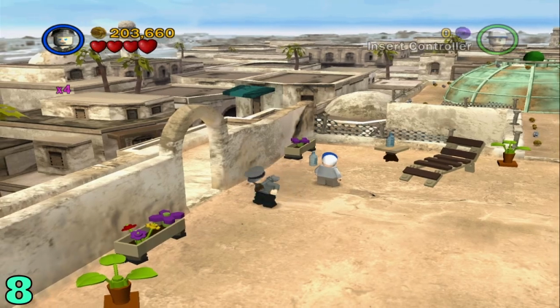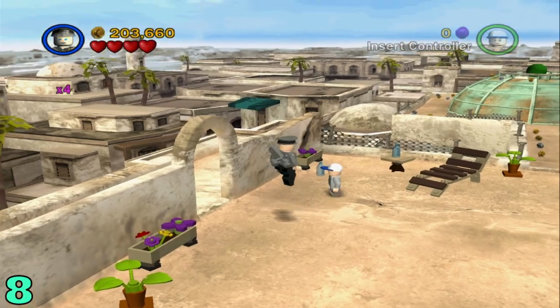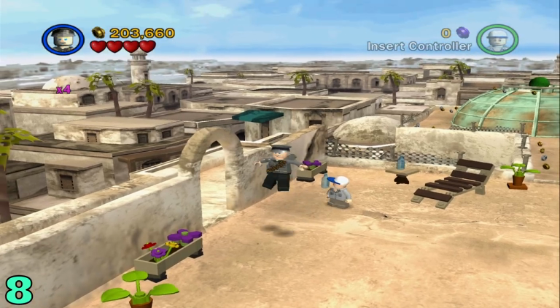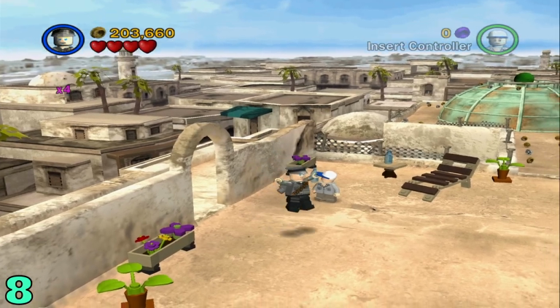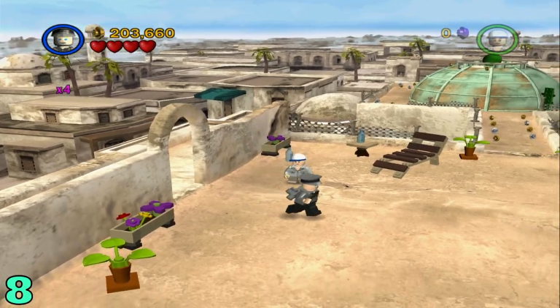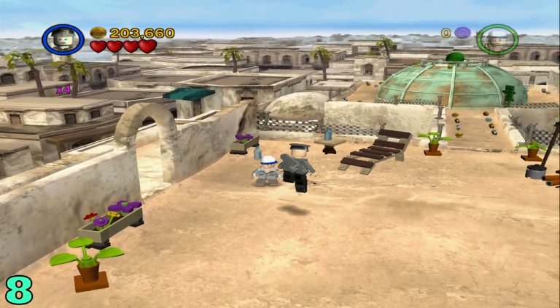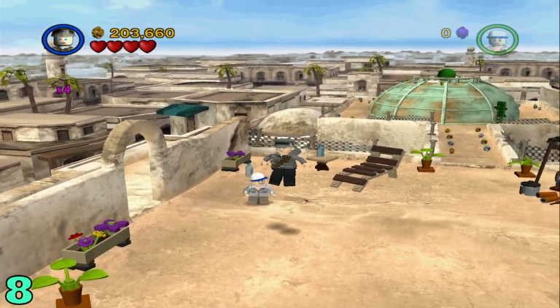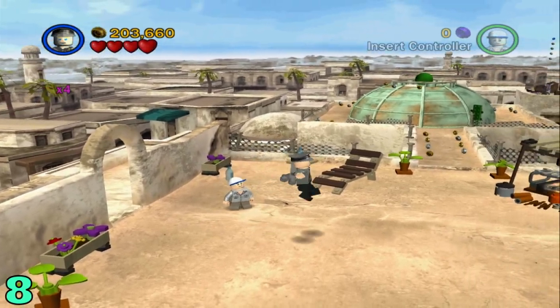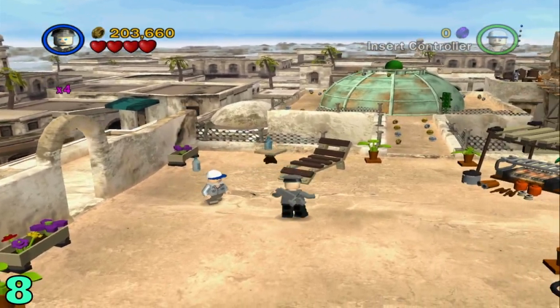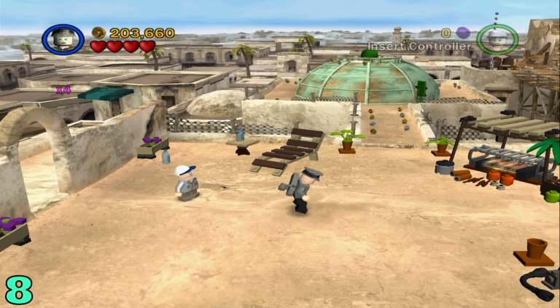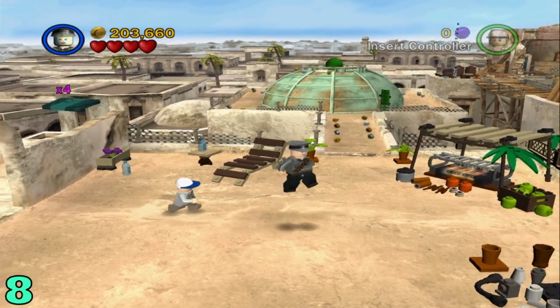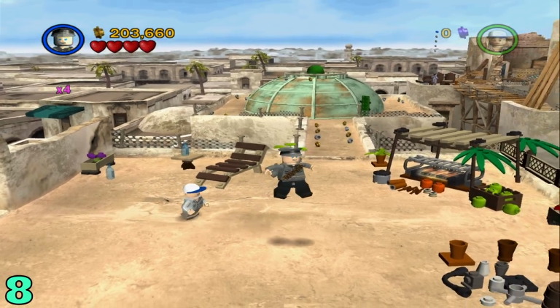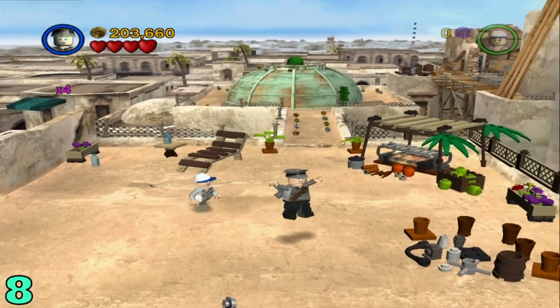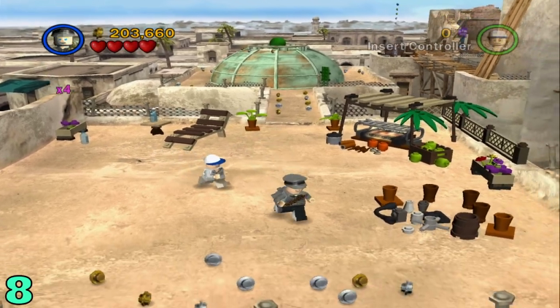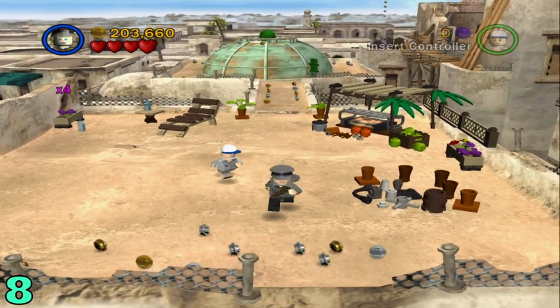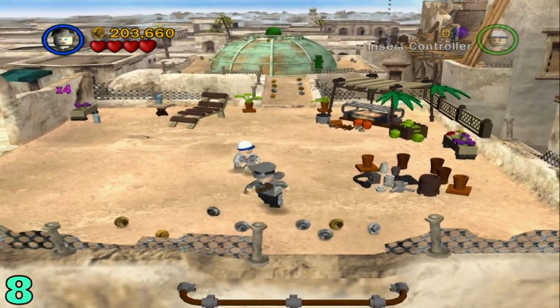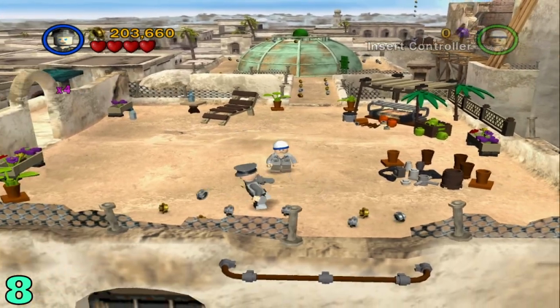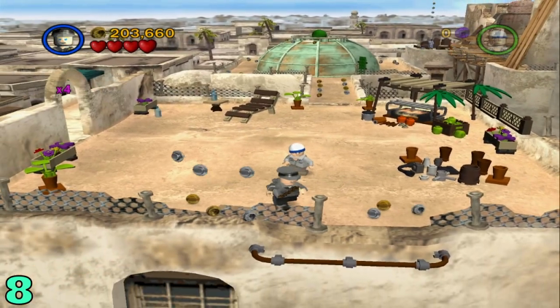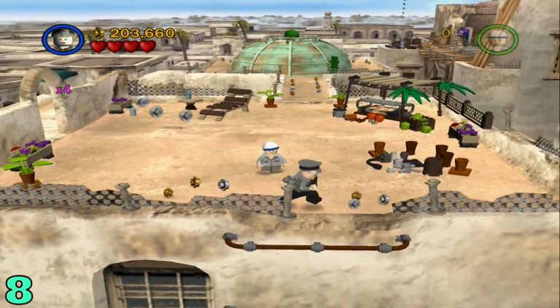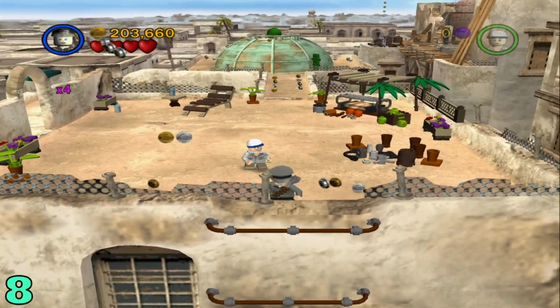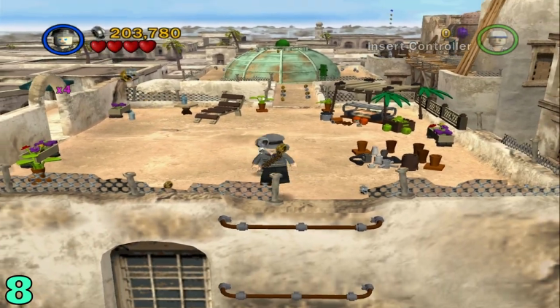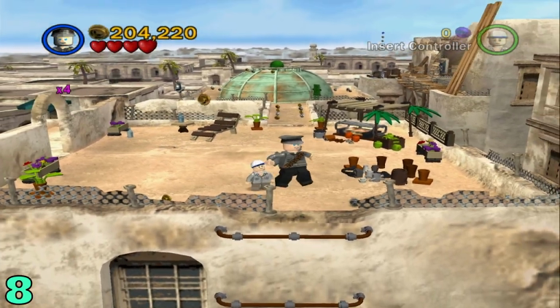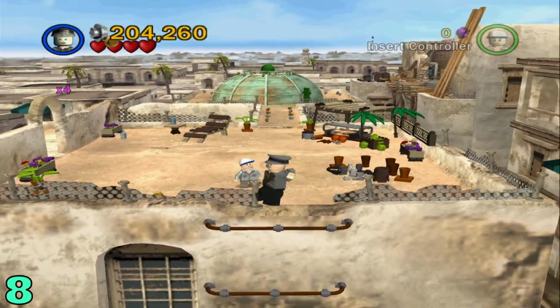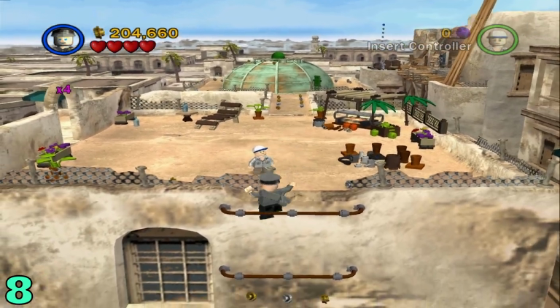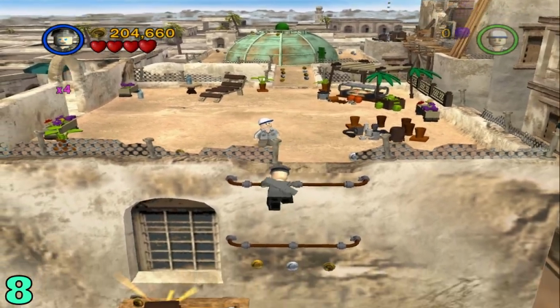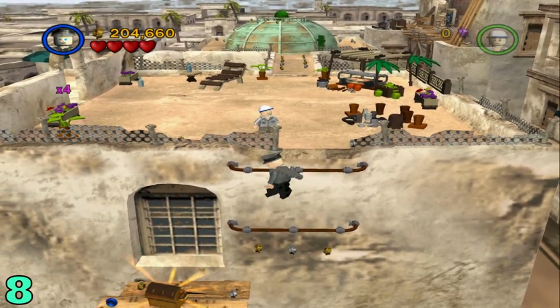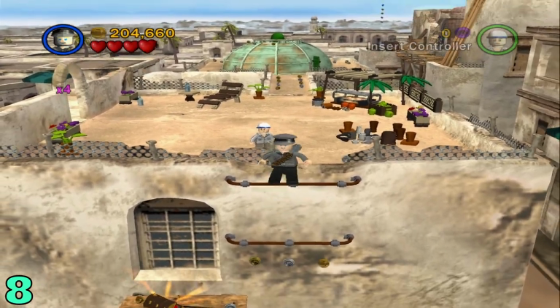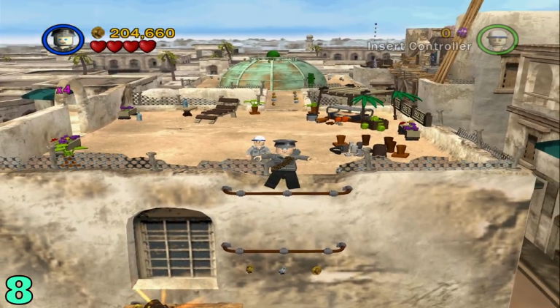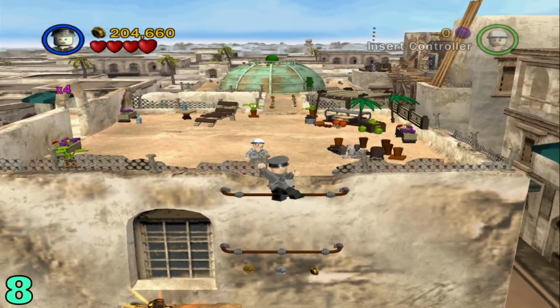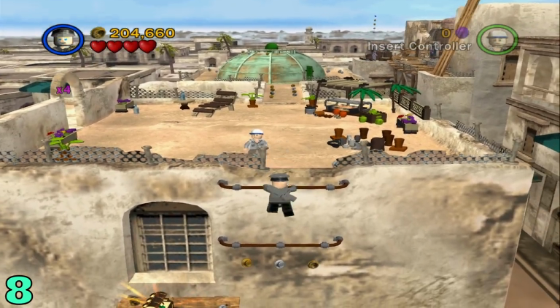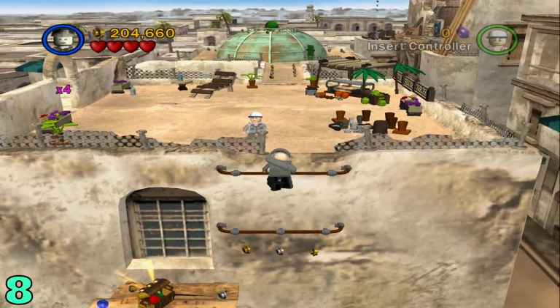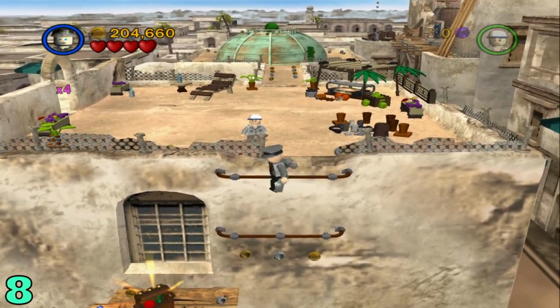Artifact number eight will be once you get to this rooftop area. Just come towards the camera and you'll find these little things that you can climb down the wall with, or just jump down to the left.